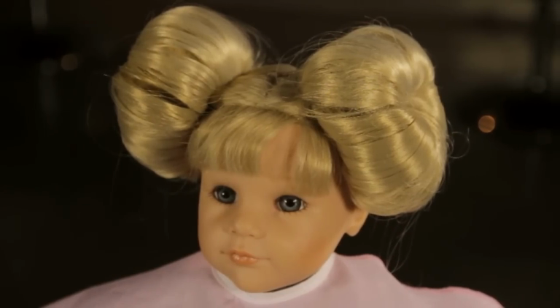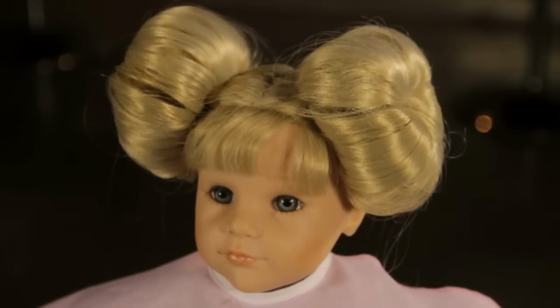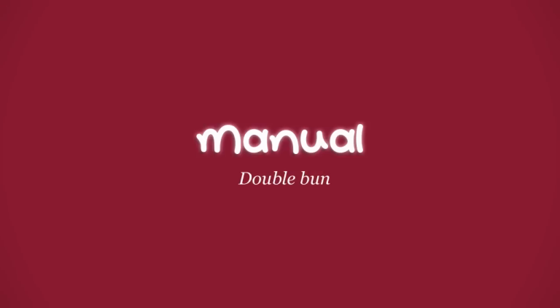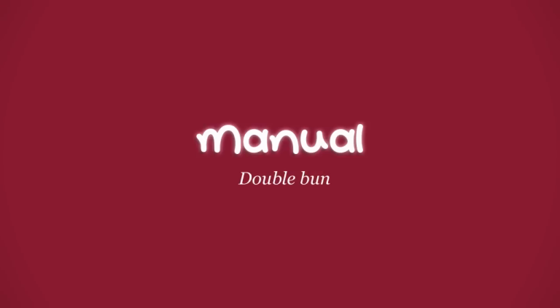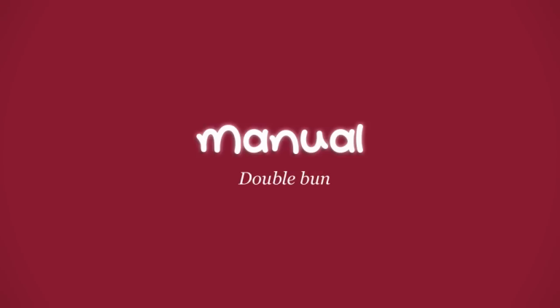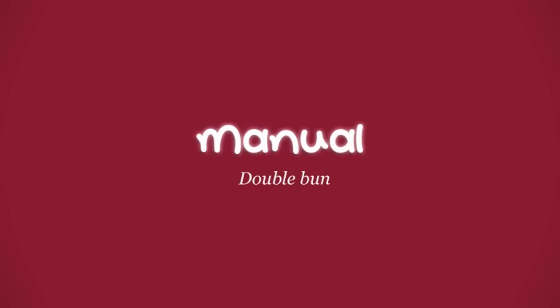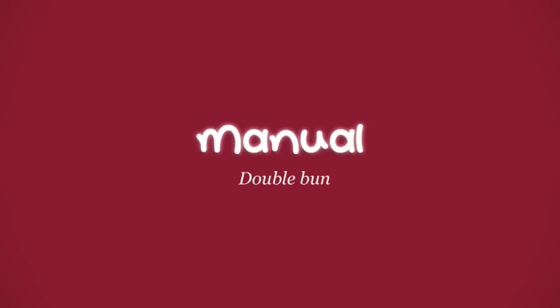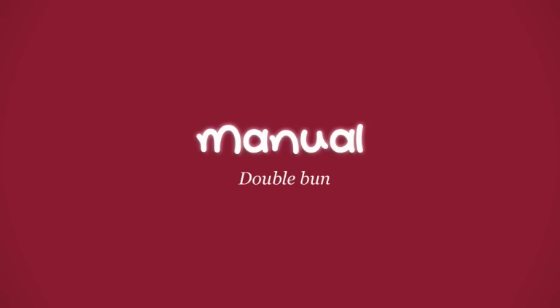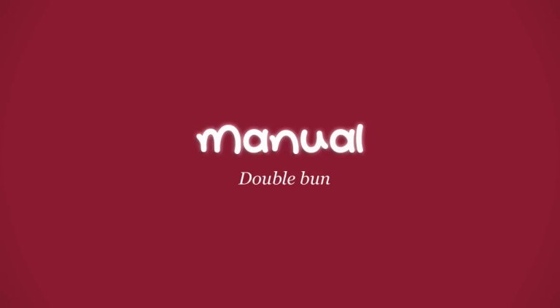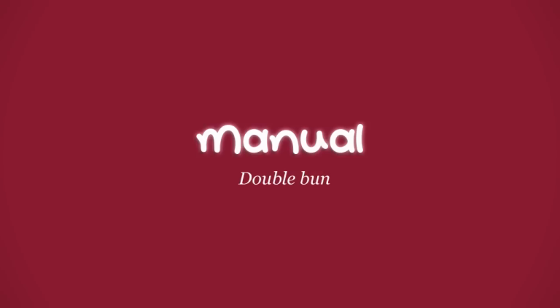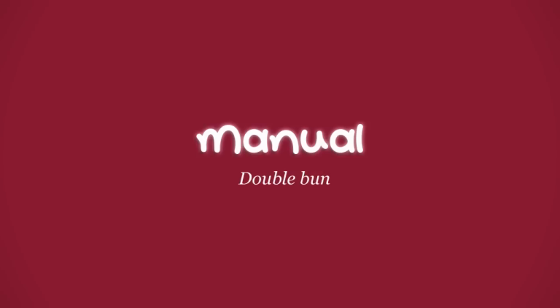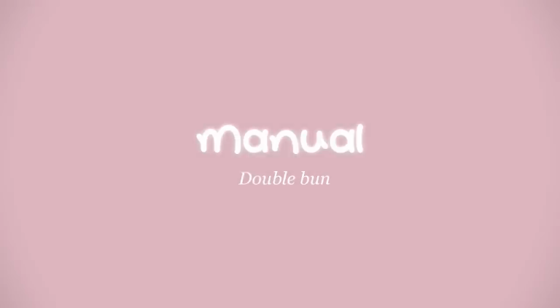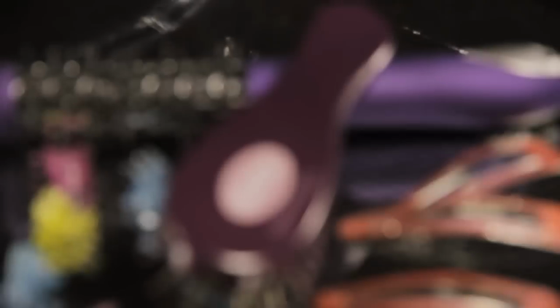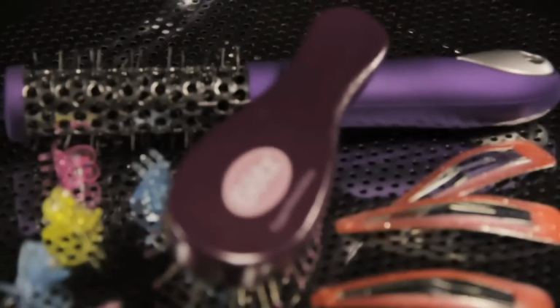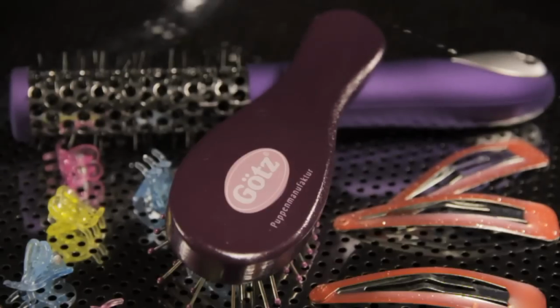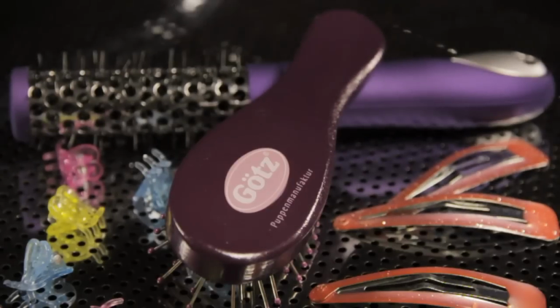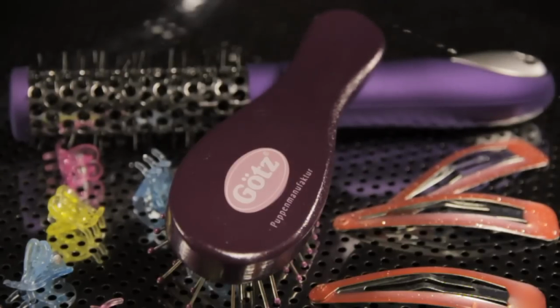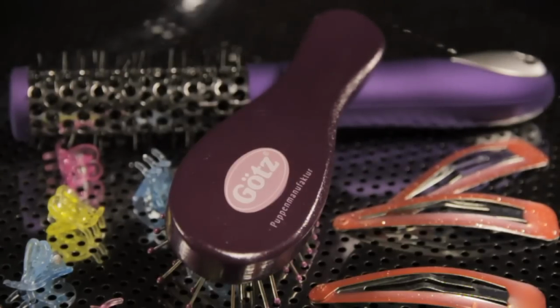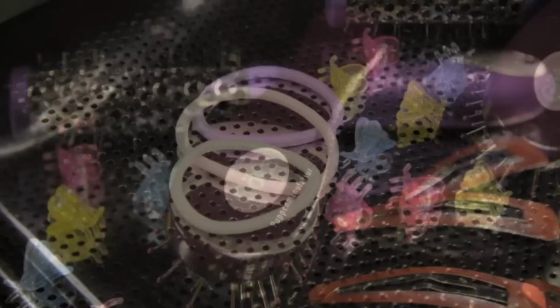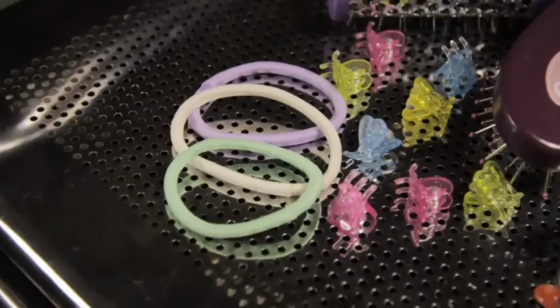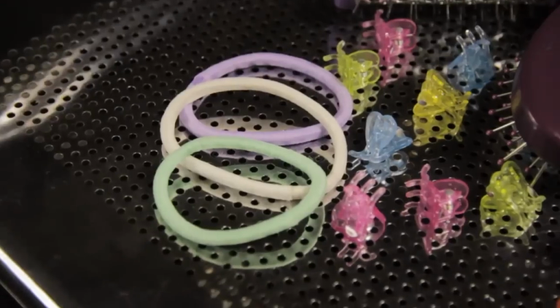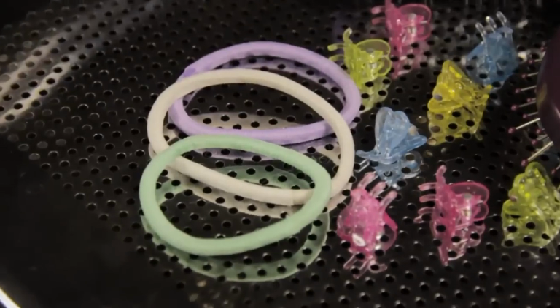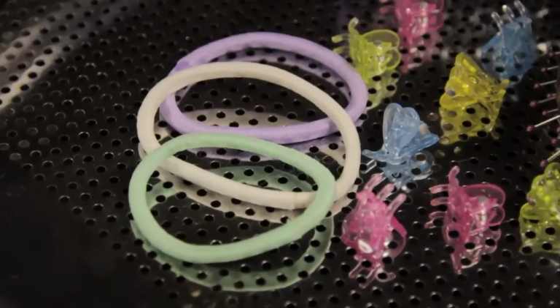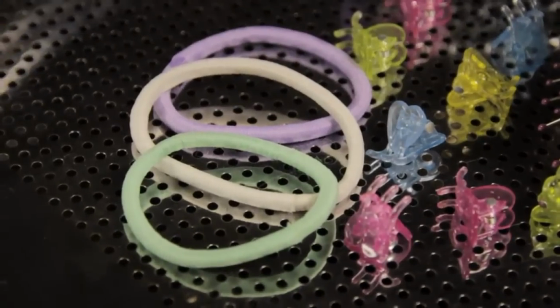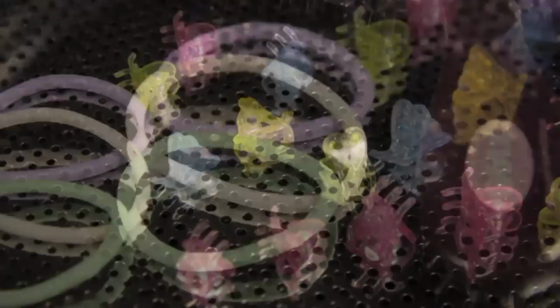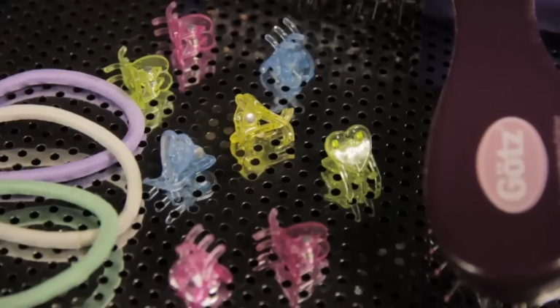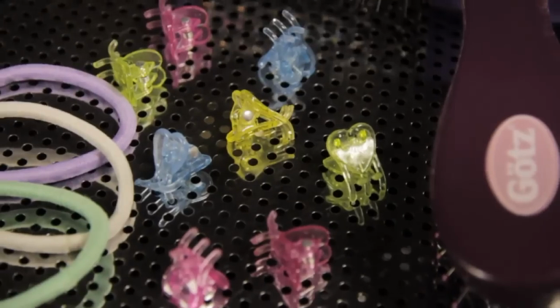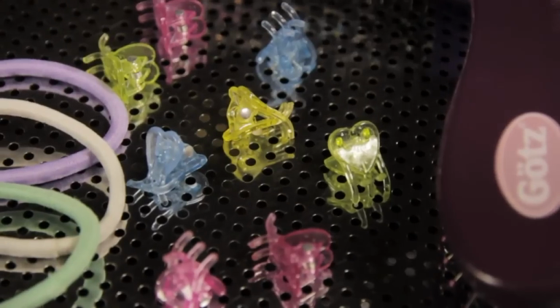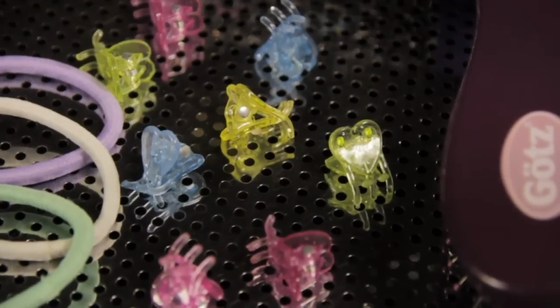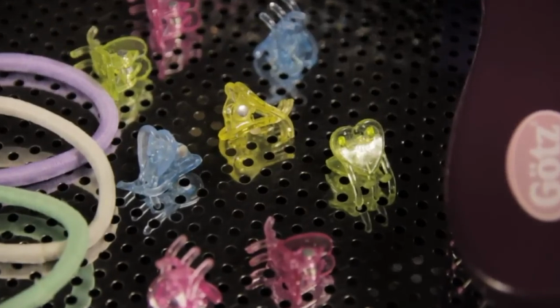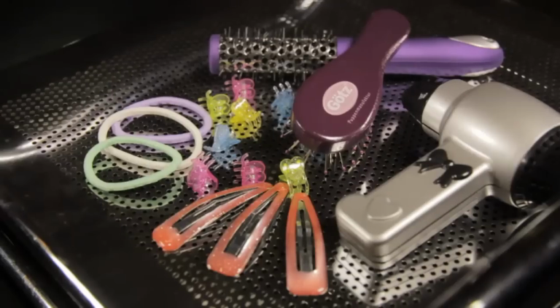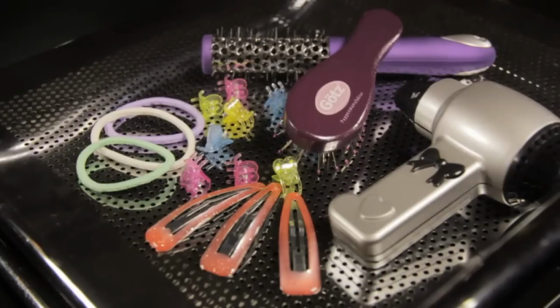For this style you need the Götz hairbrush, a Götz comb and two Götz mini hair claws.